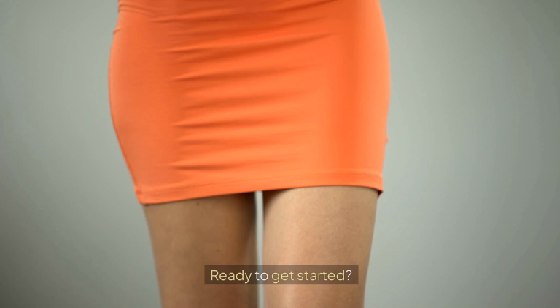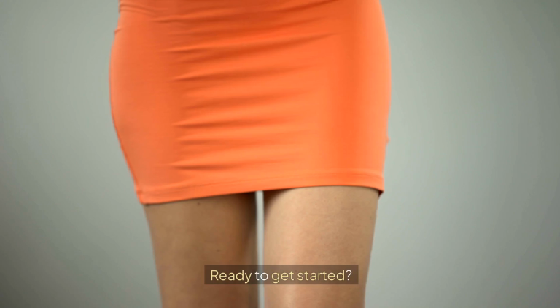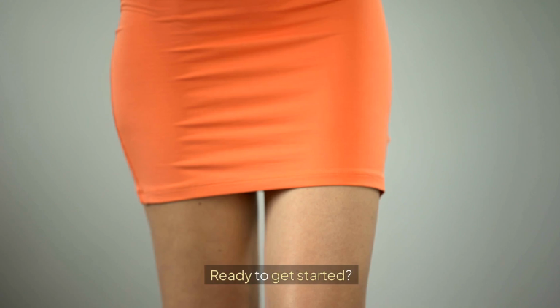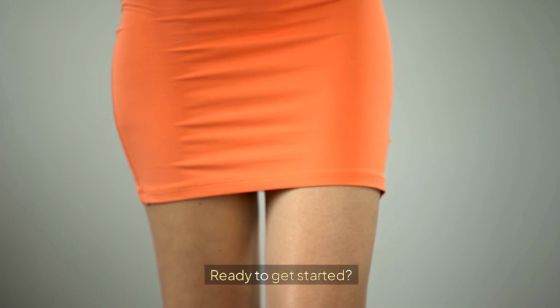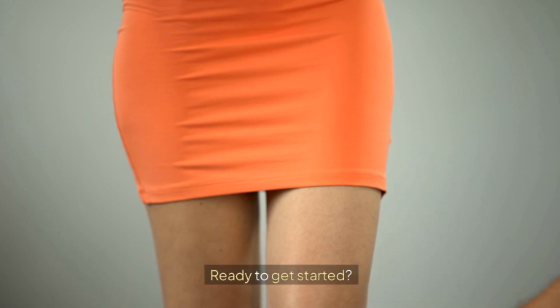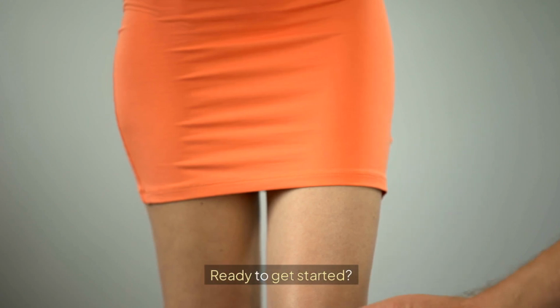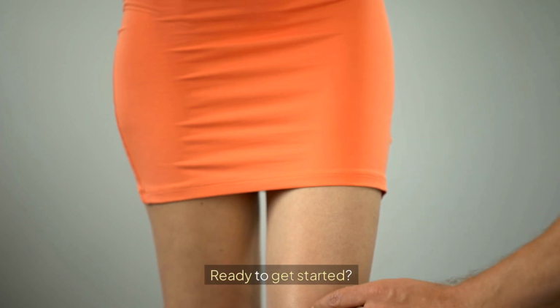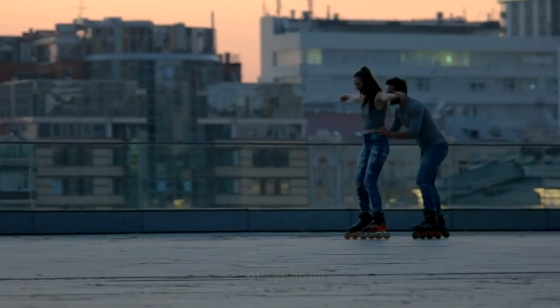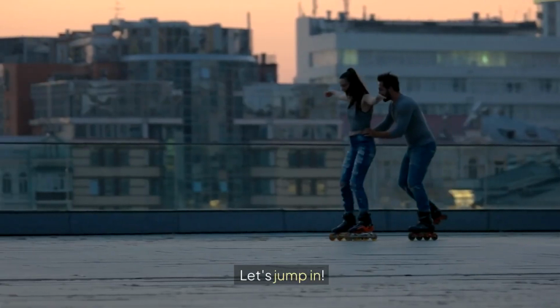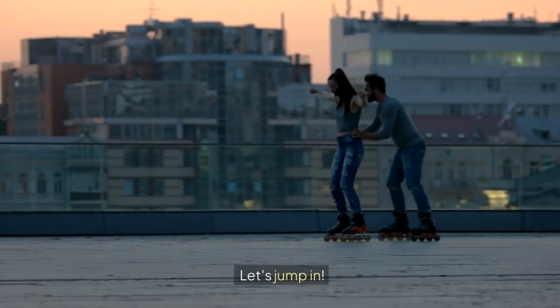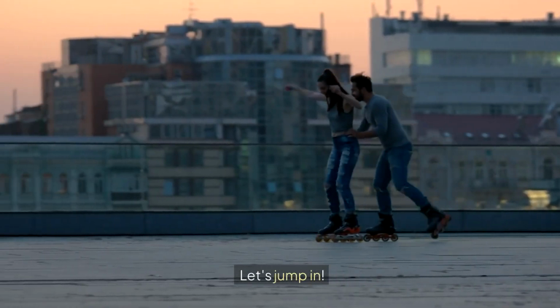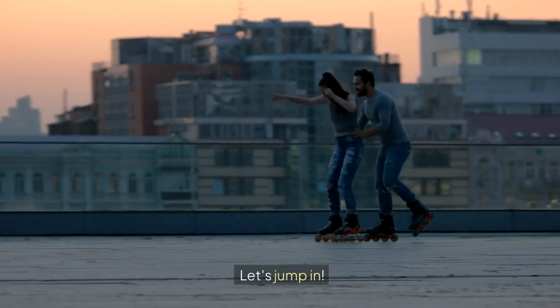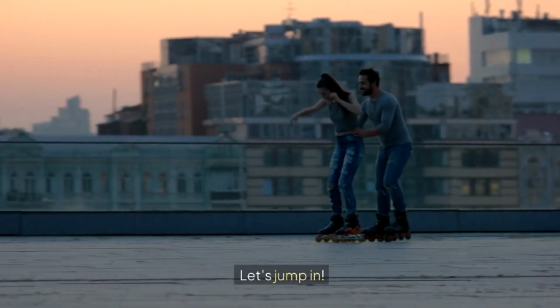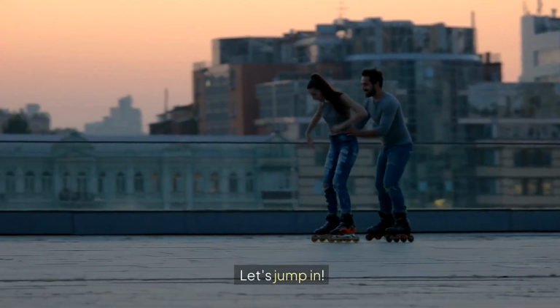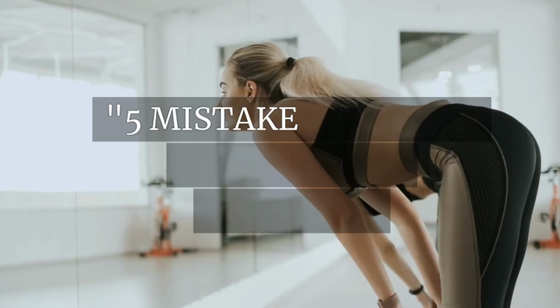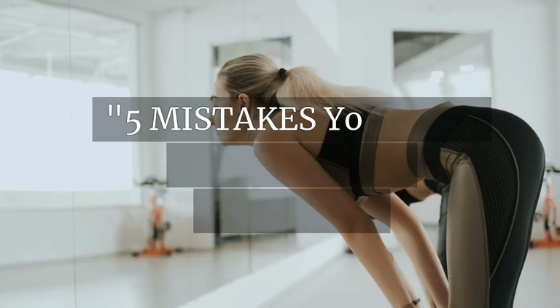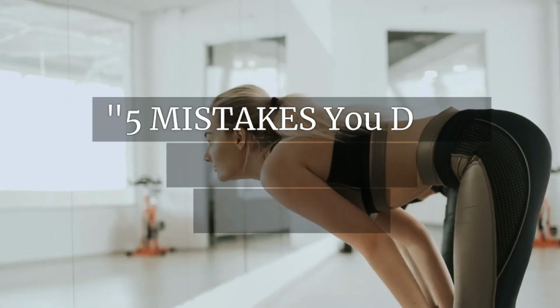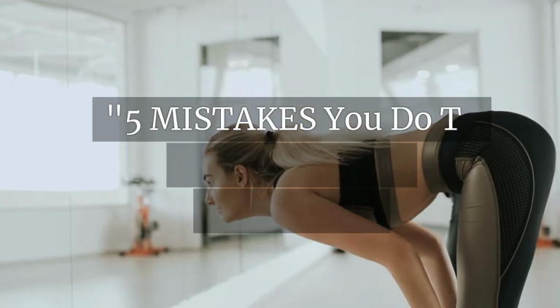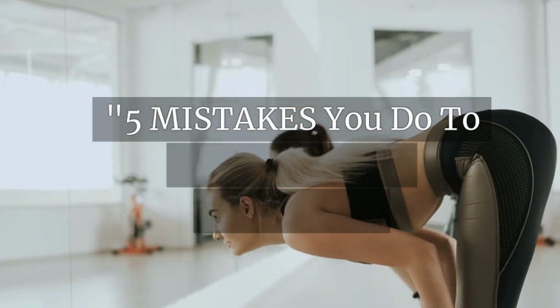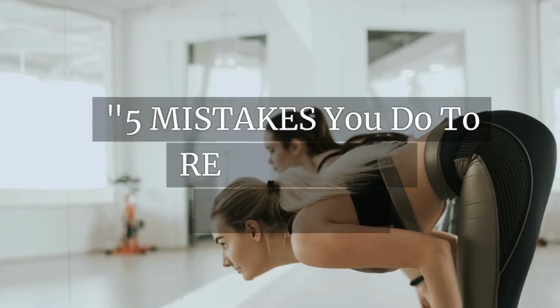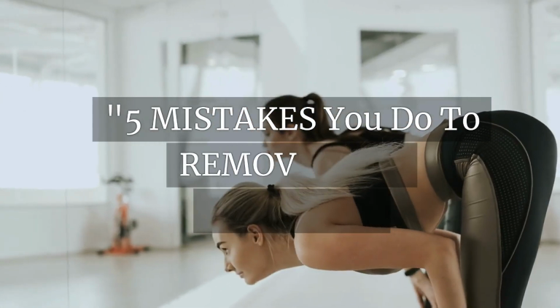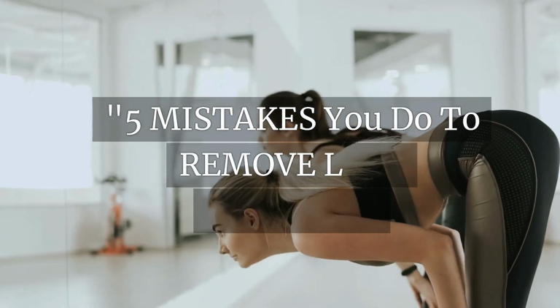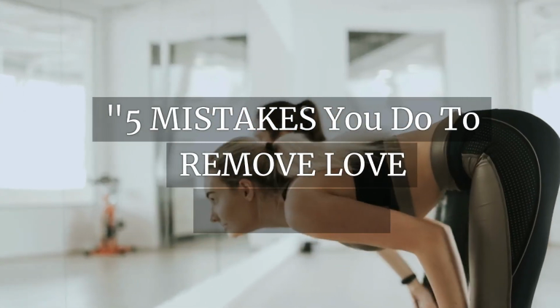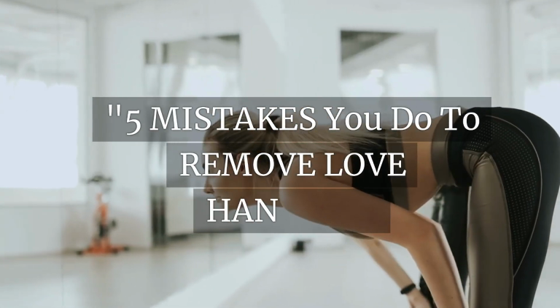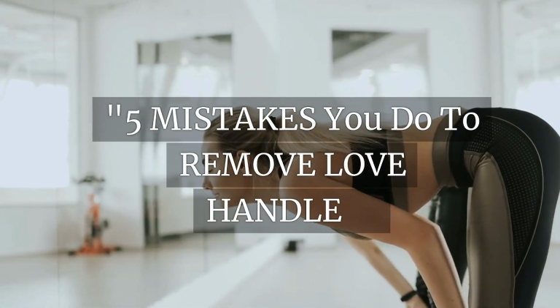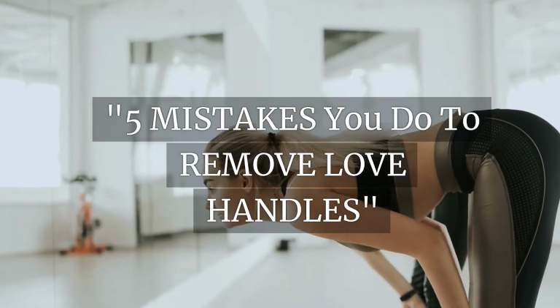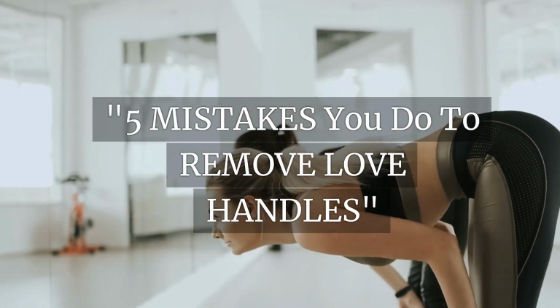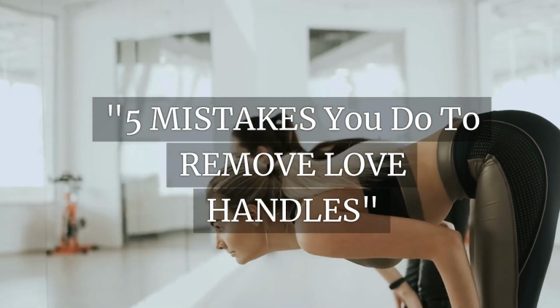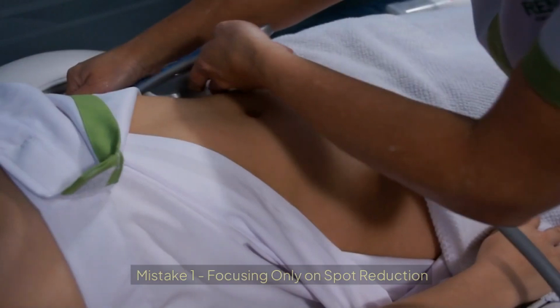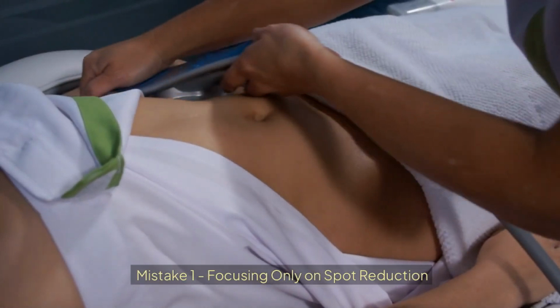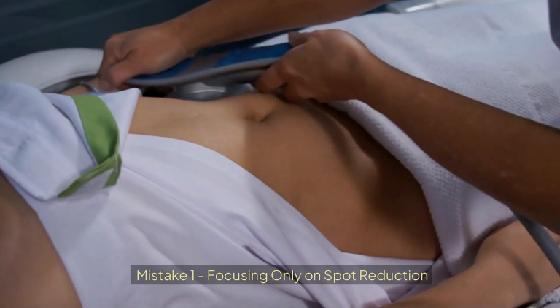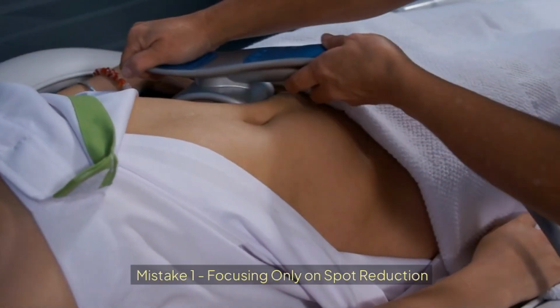Stick around because I'm going to share the top 5 mistakes you might be making and how to fix them. Ready to get started? Let's jump in. 5 Mistakes You Do To Remove Love Handles.